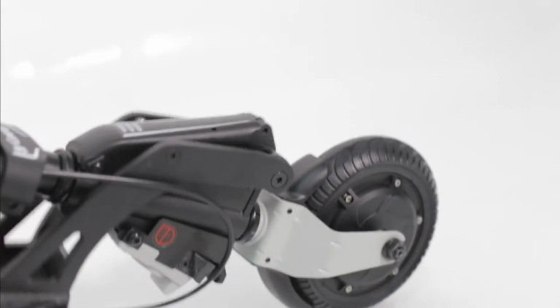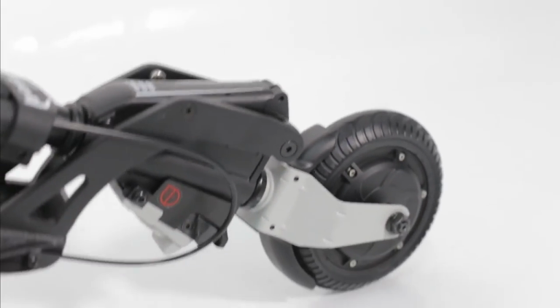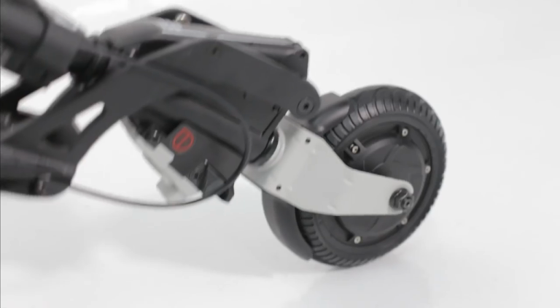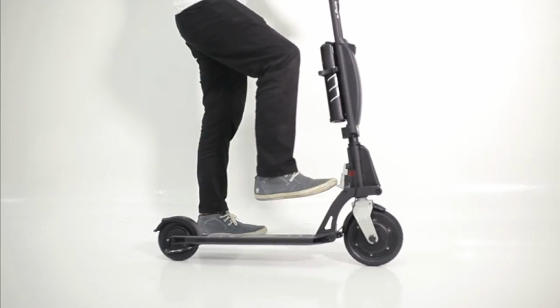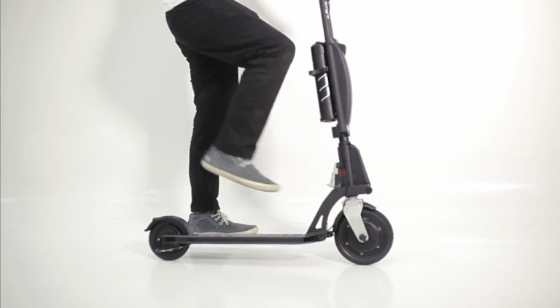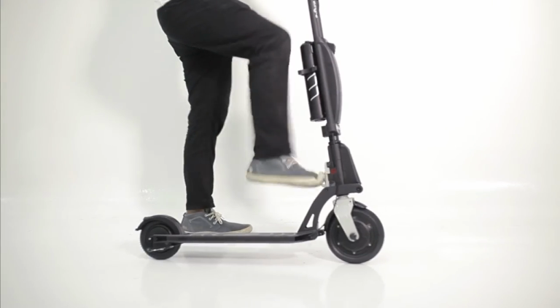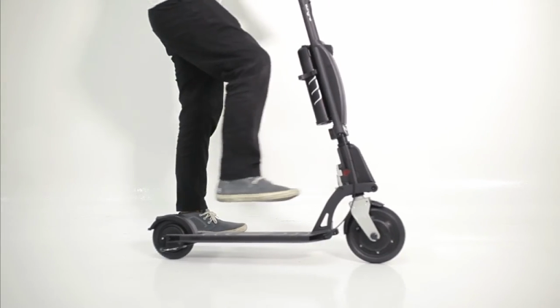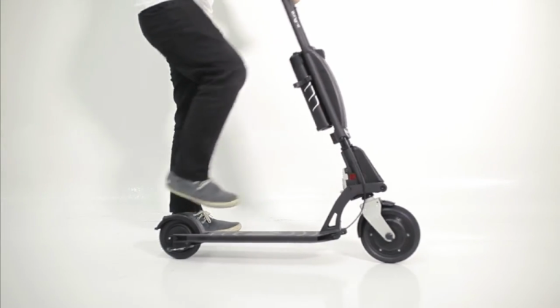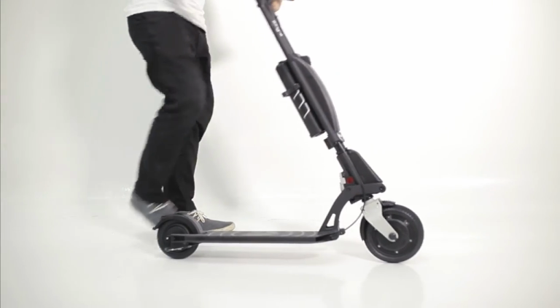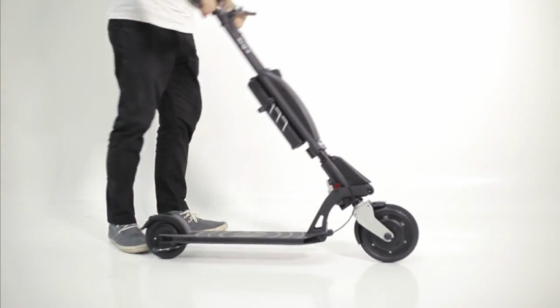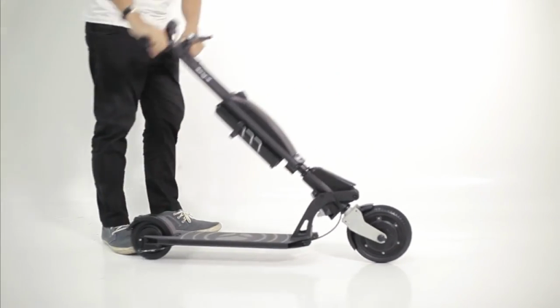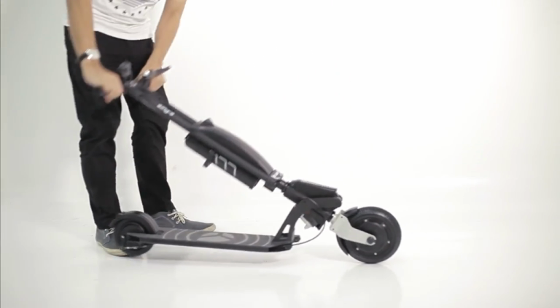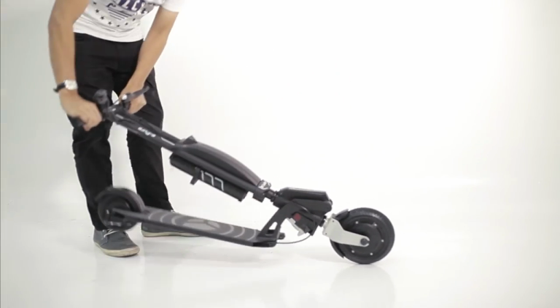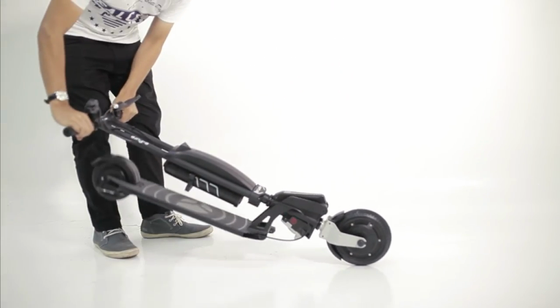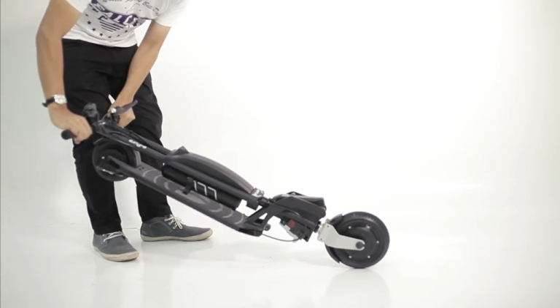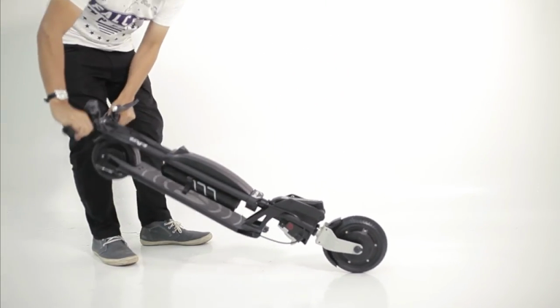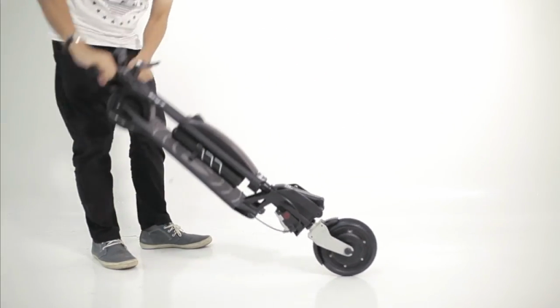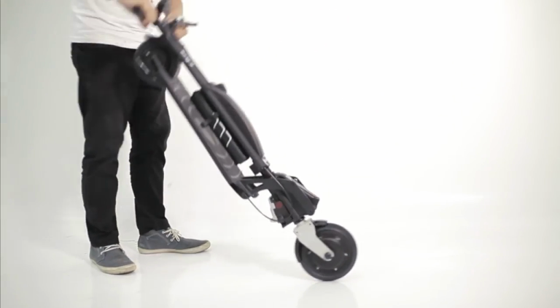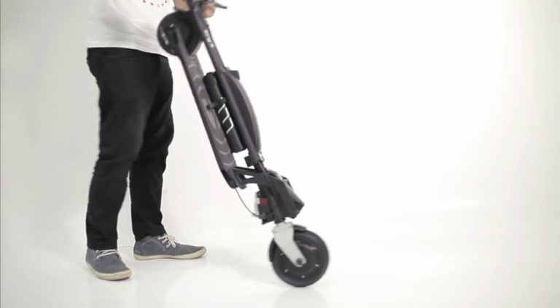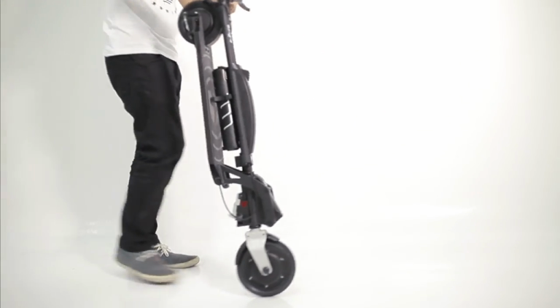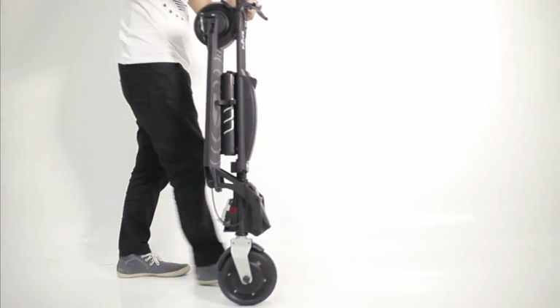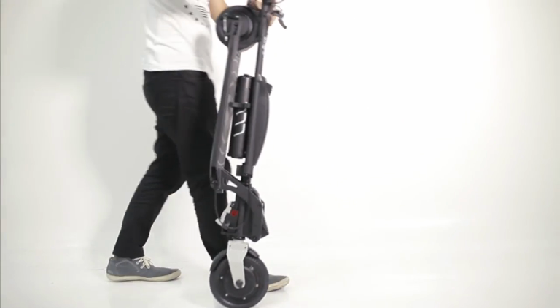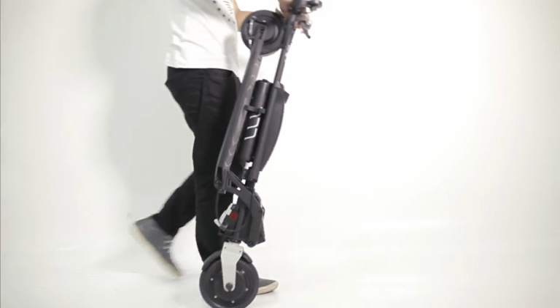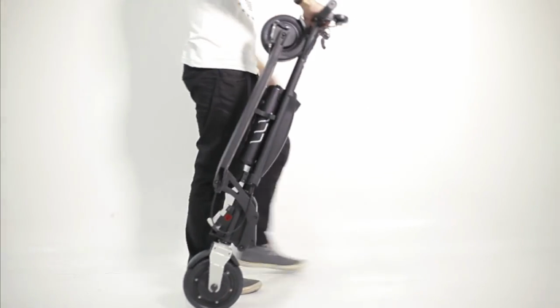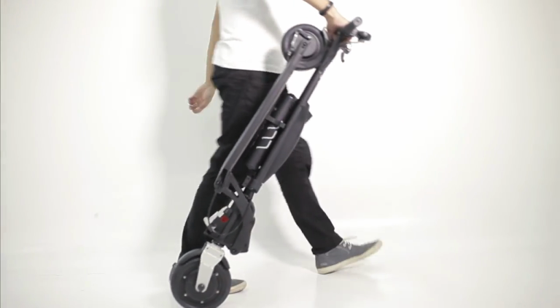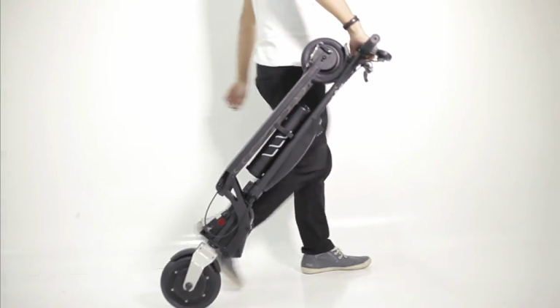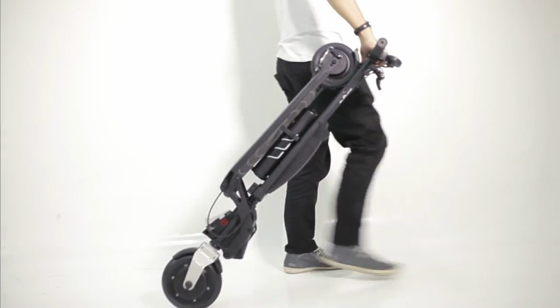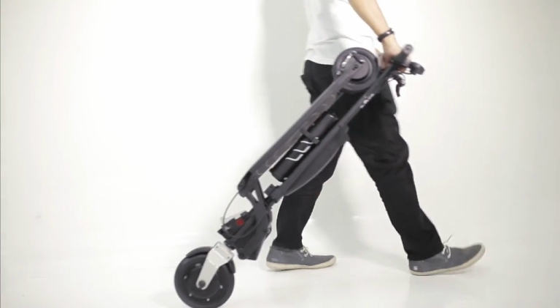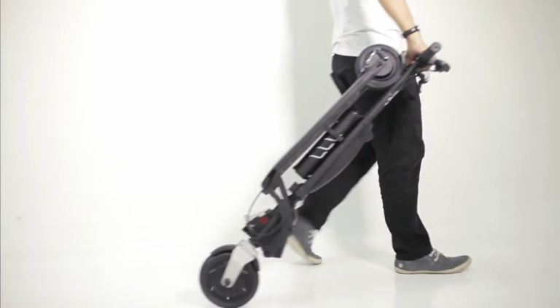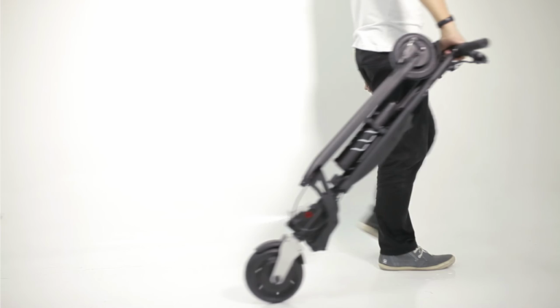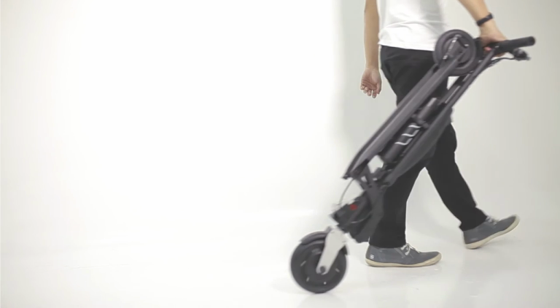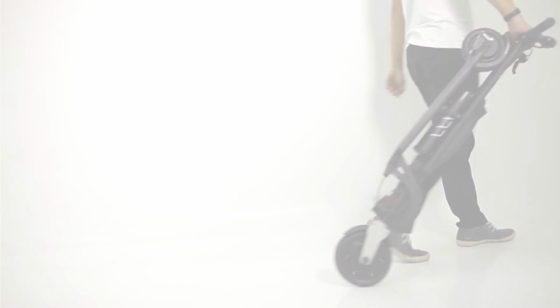To fold, kick on the gray area at the joint of the scooter. The deck should fold up automatically. You can easily trolley the scooter by the handle.